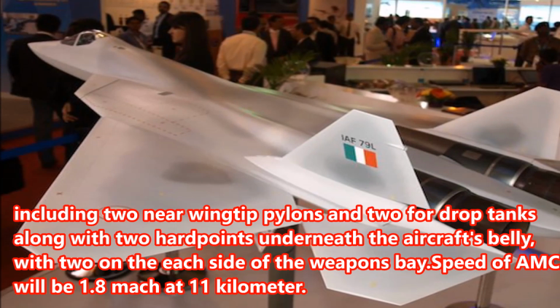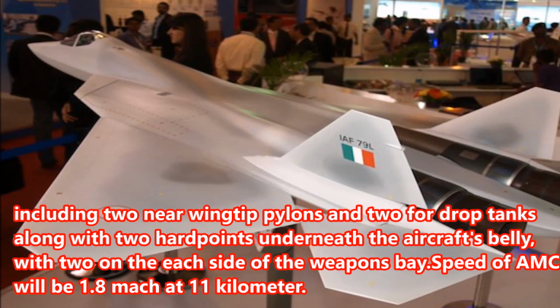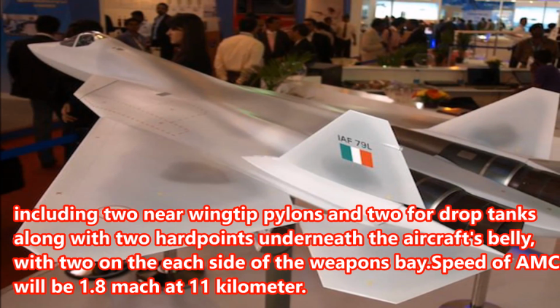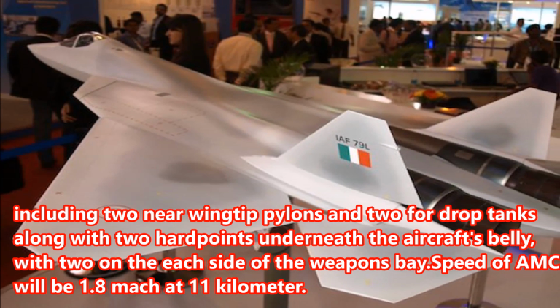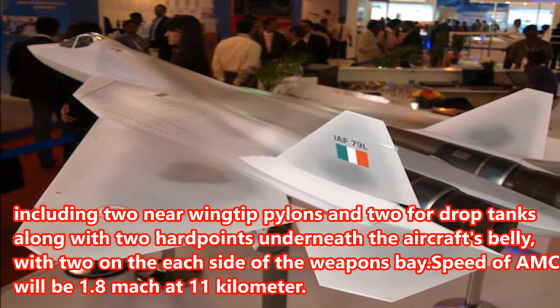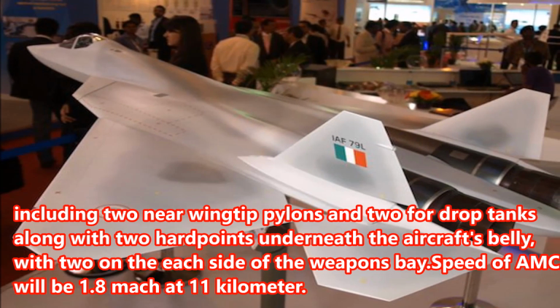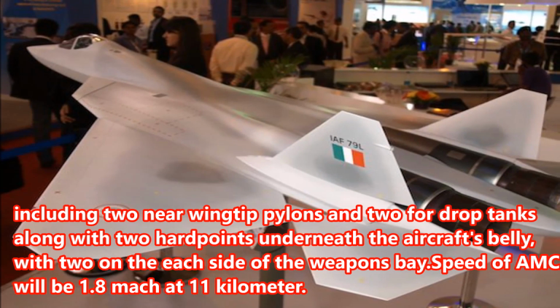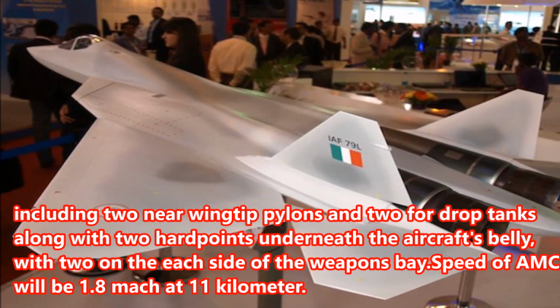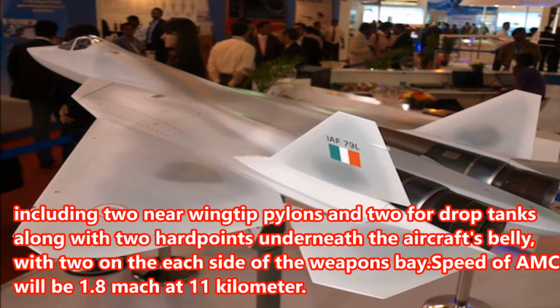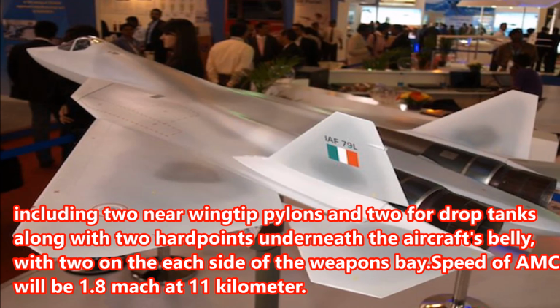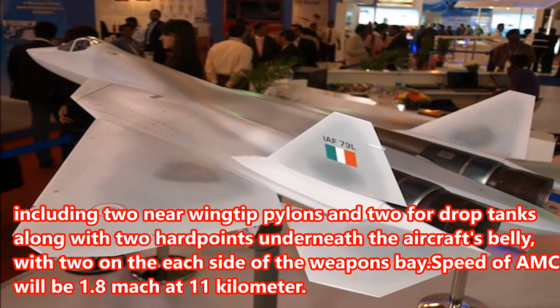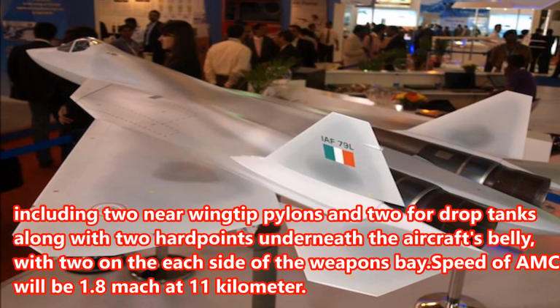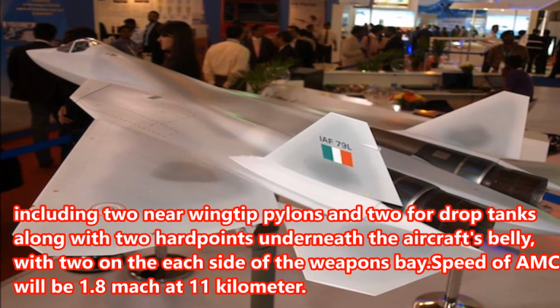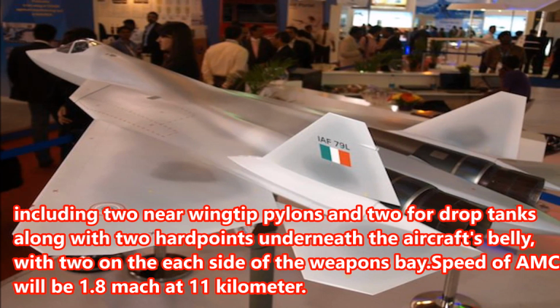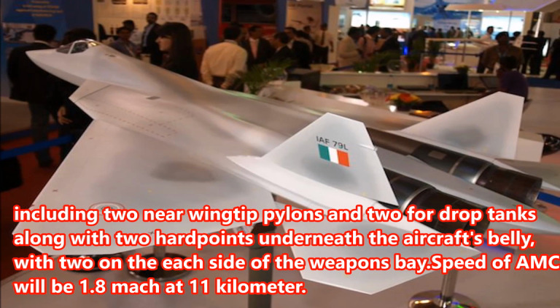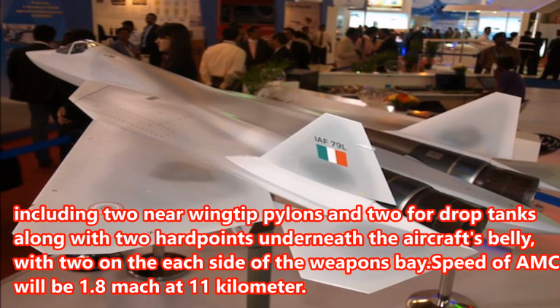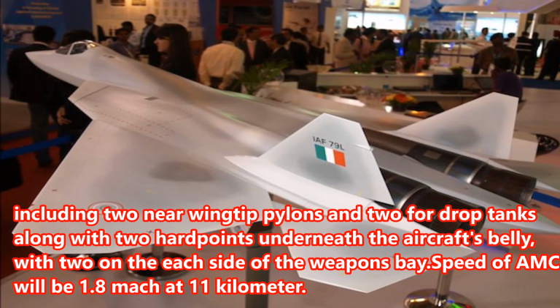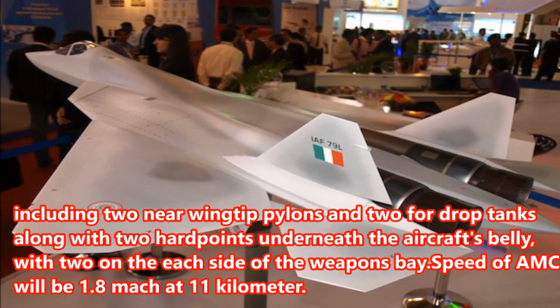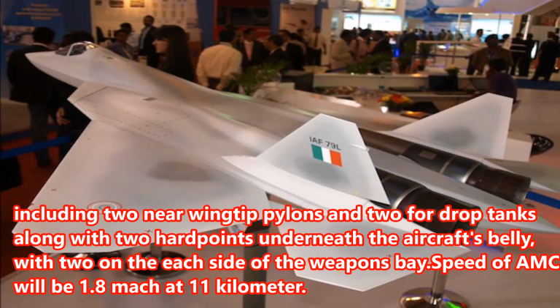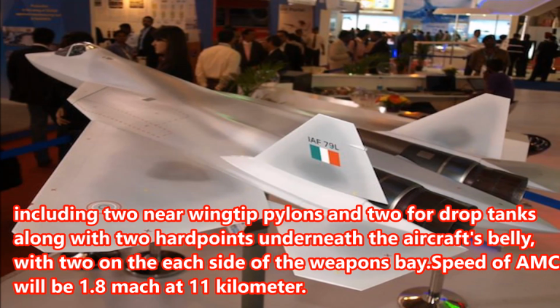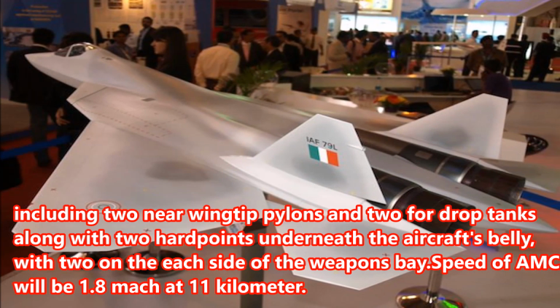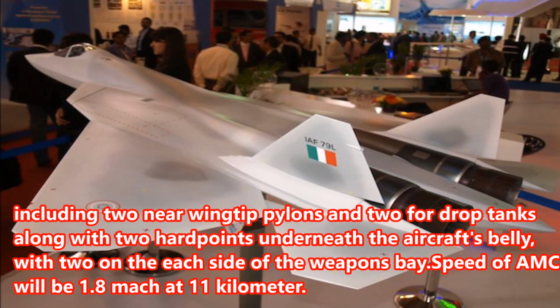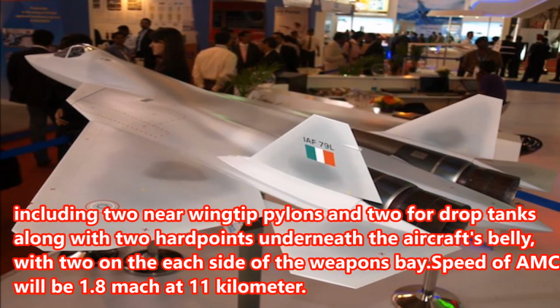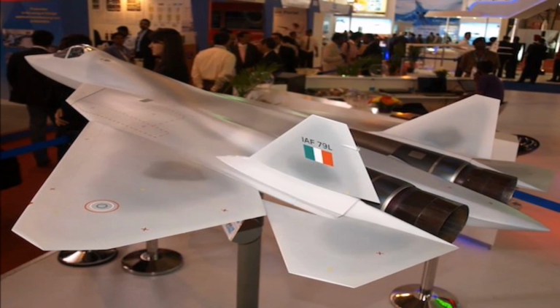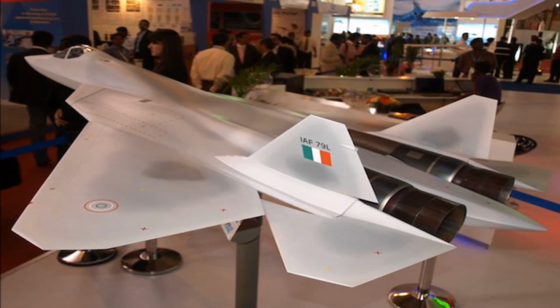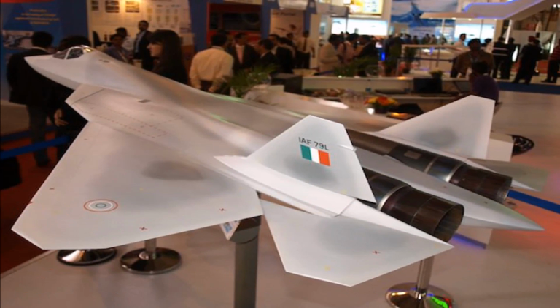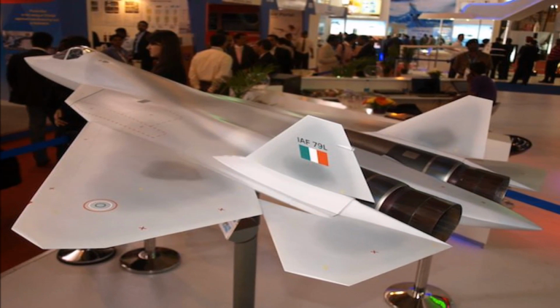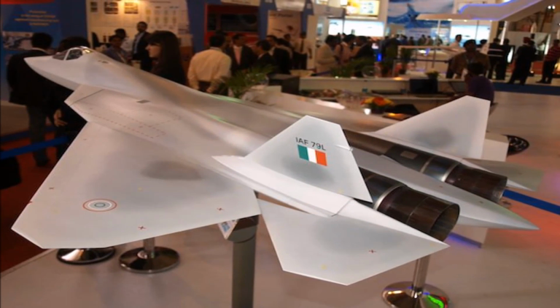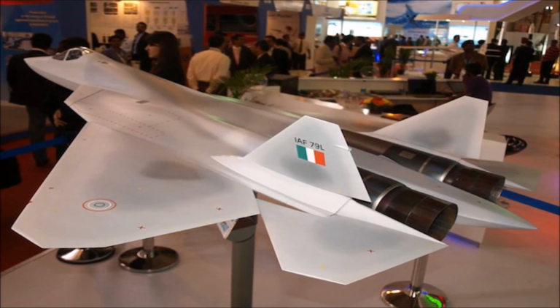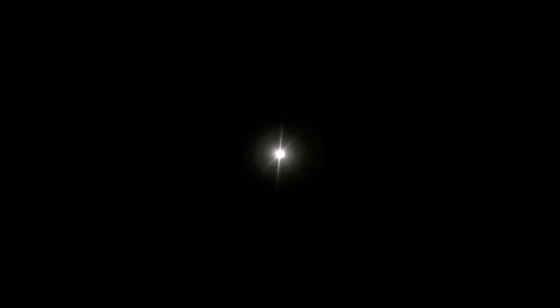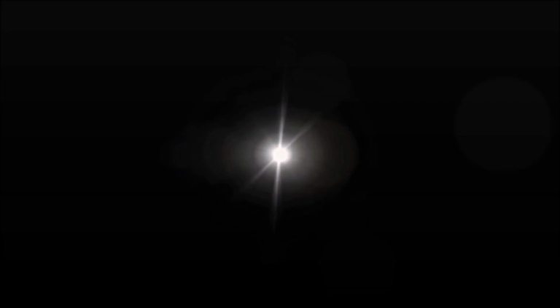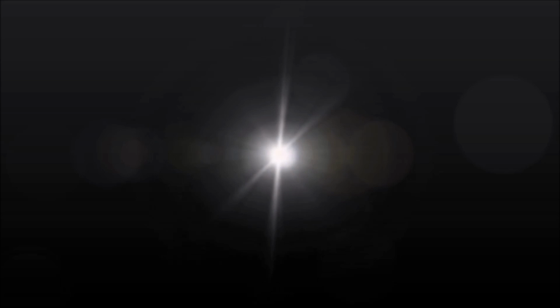The speed of the AMCA will be Mach 1.8 at 11 km.